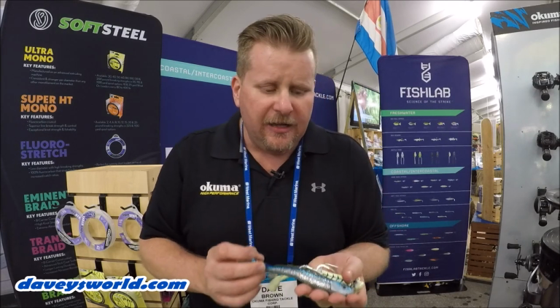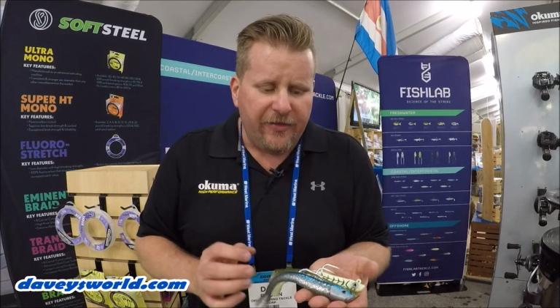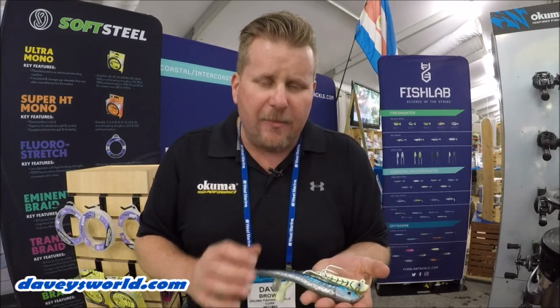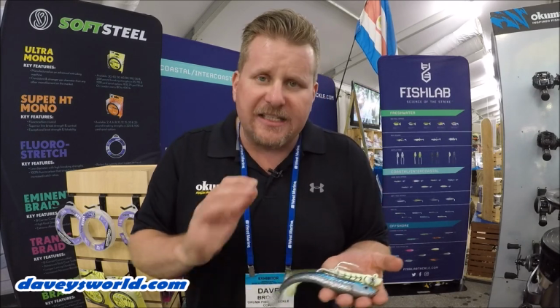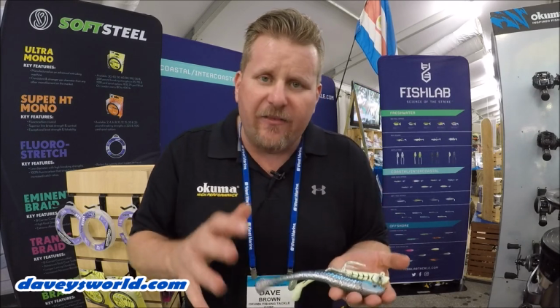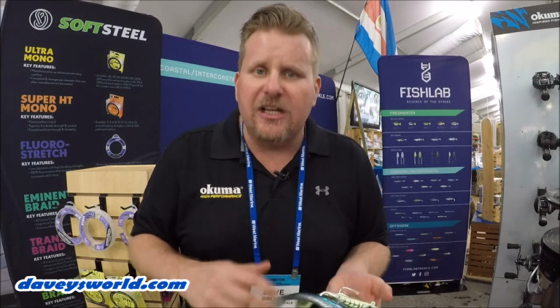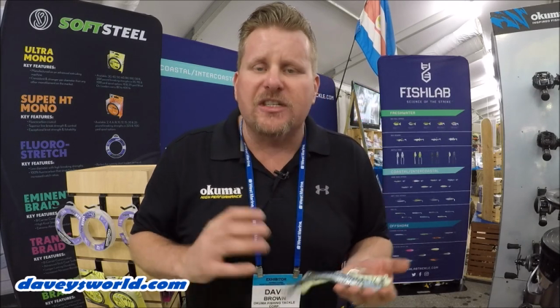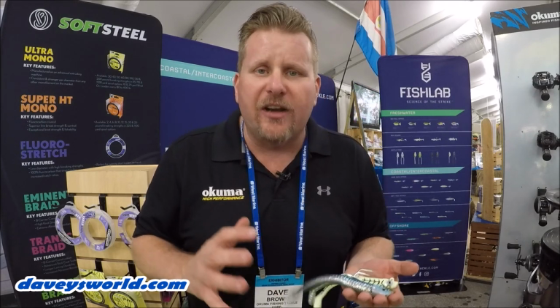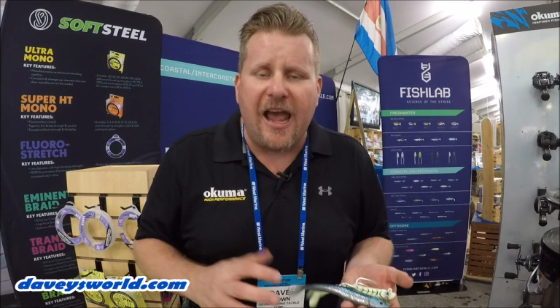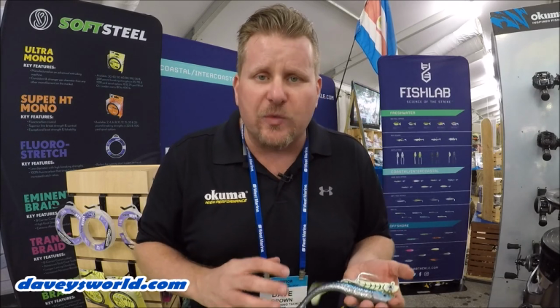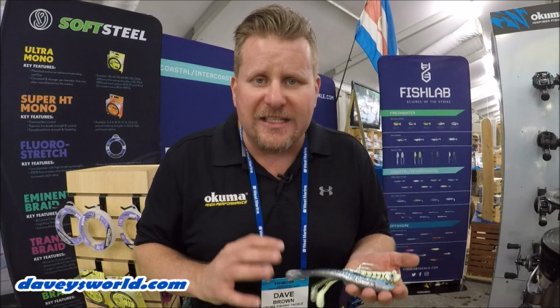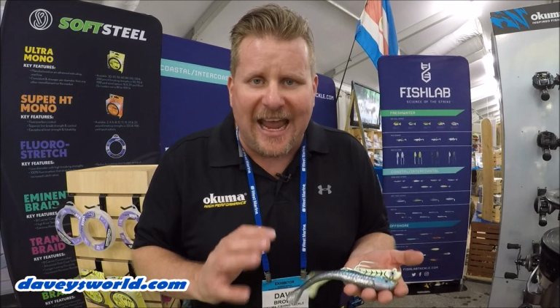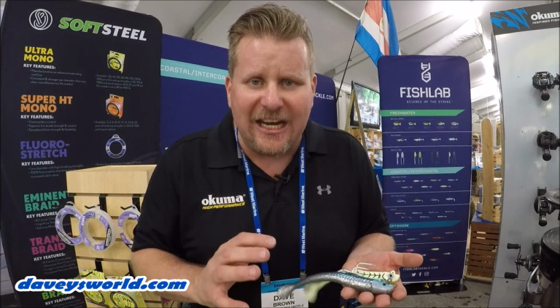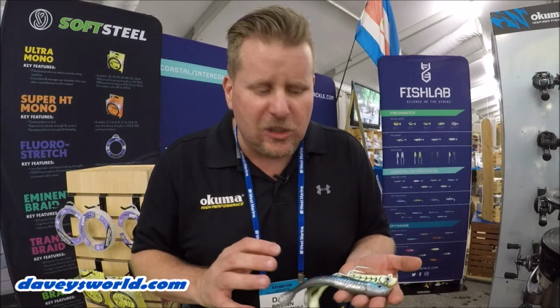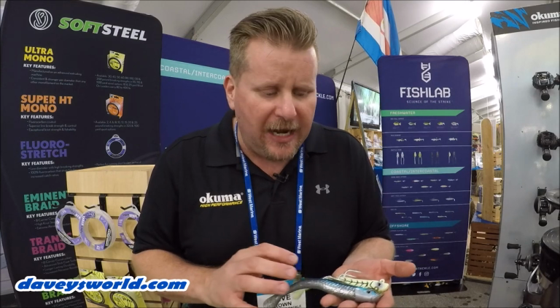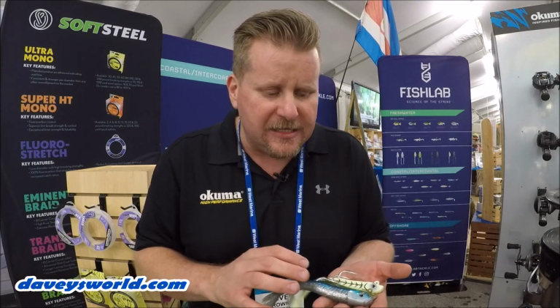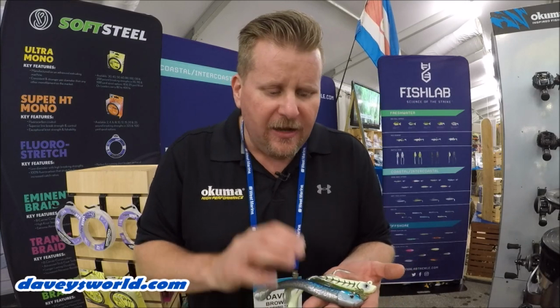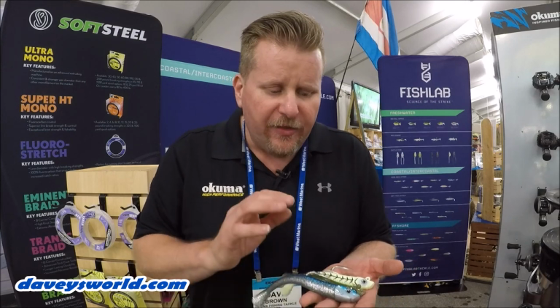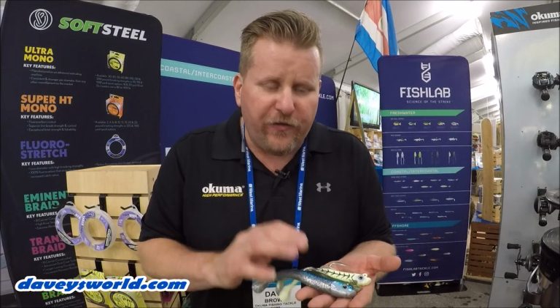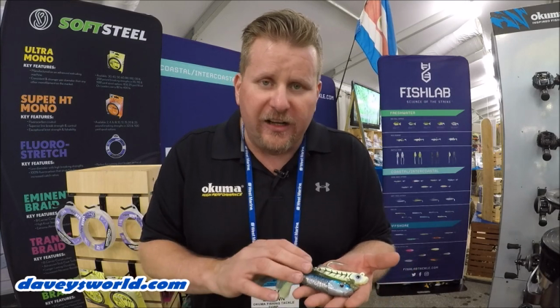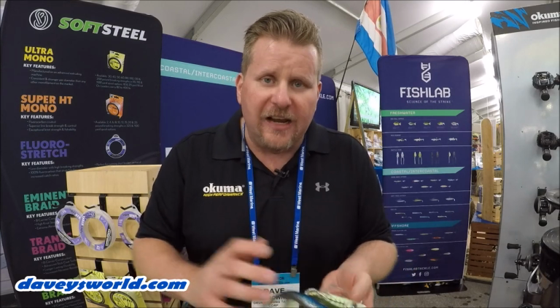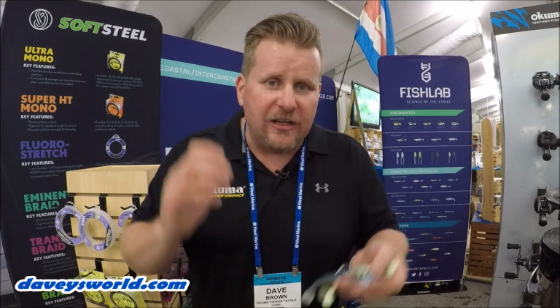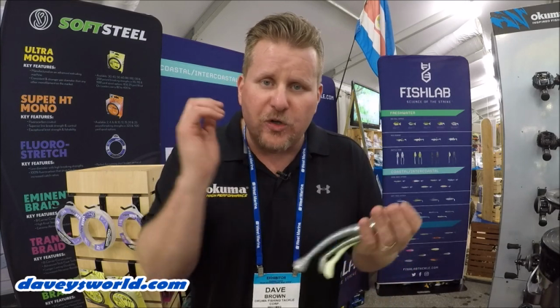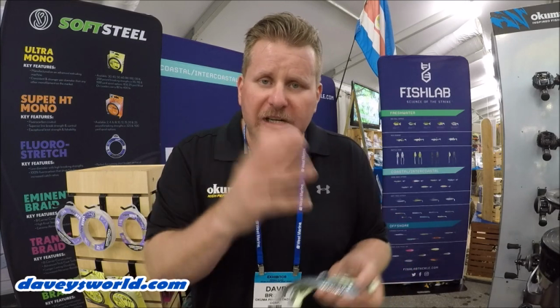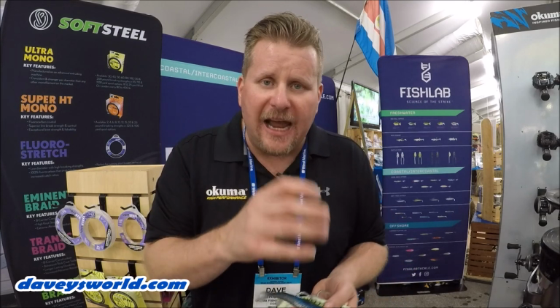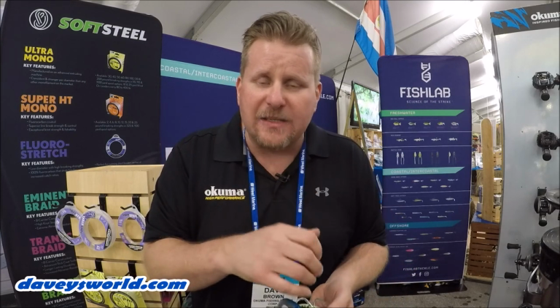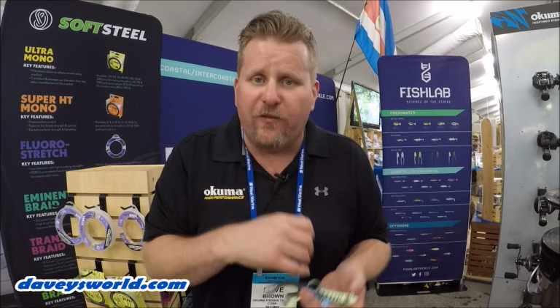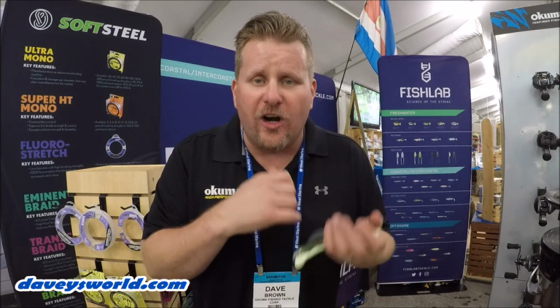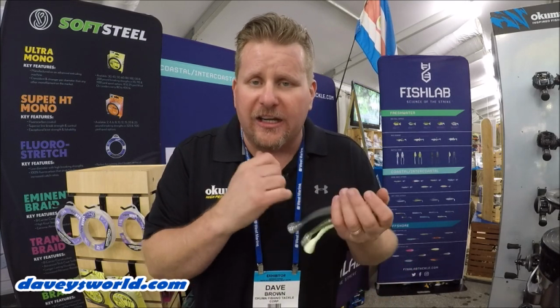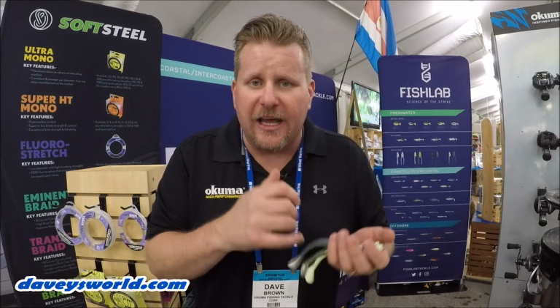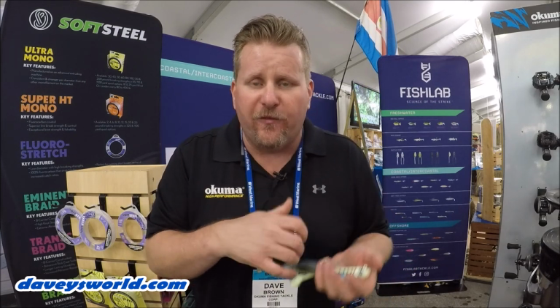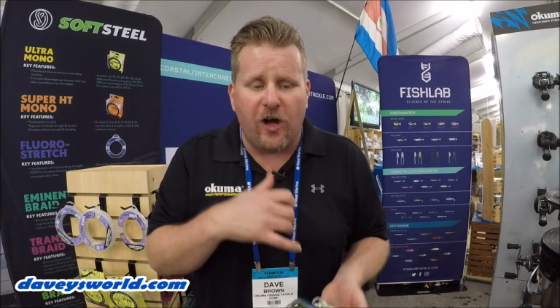They come in a 7-inch, a 7.5, as well as an 8-inch bait. They're fairly heavy, you can cast them far, you can let them fall.